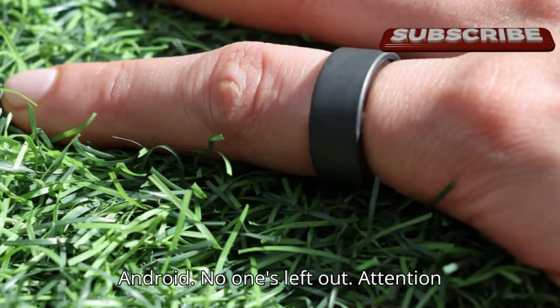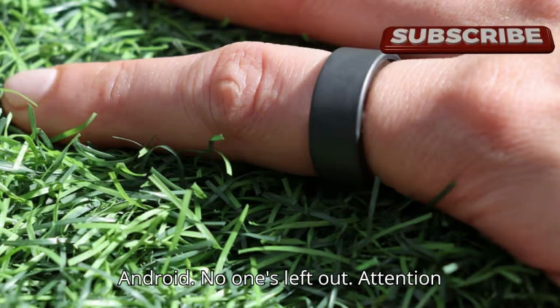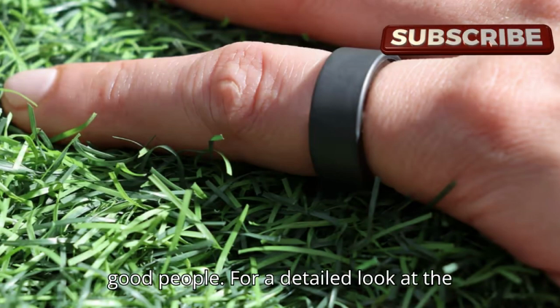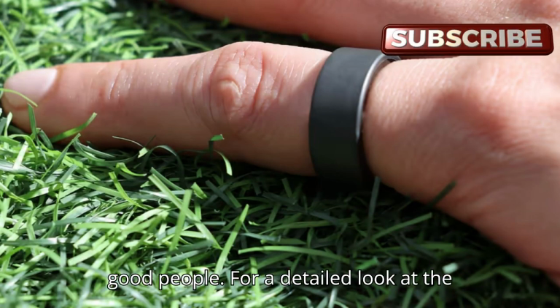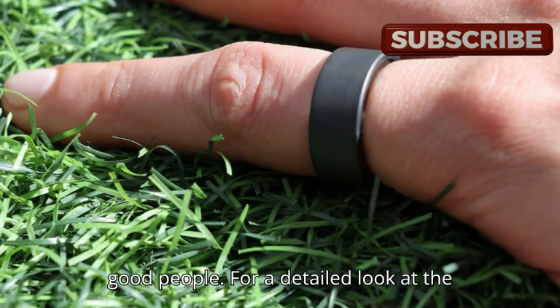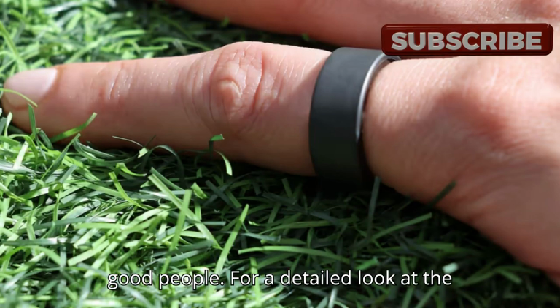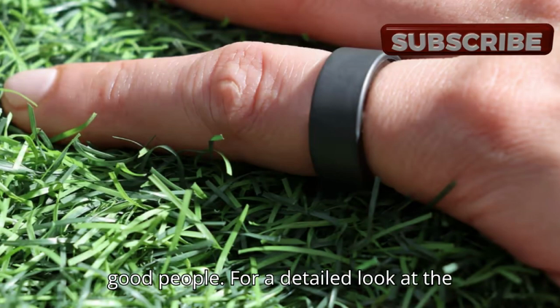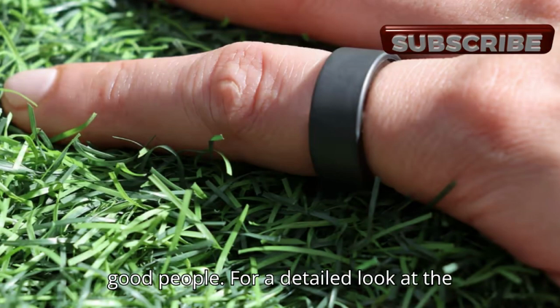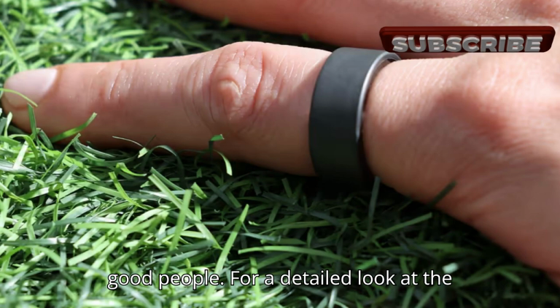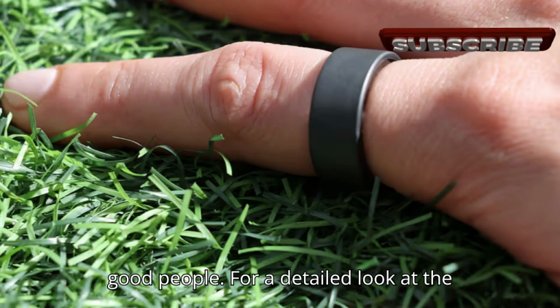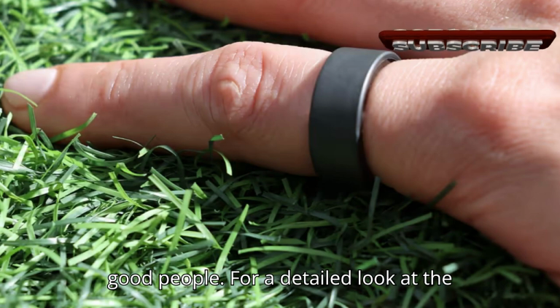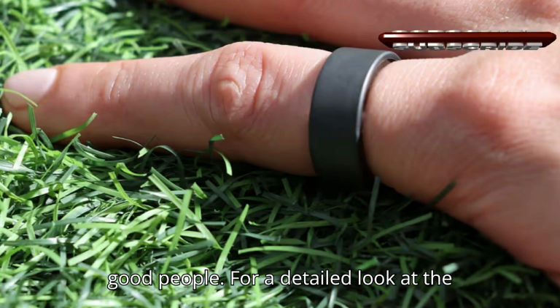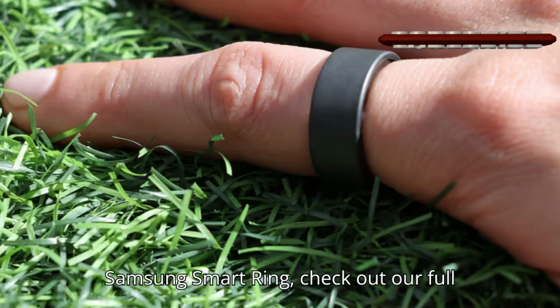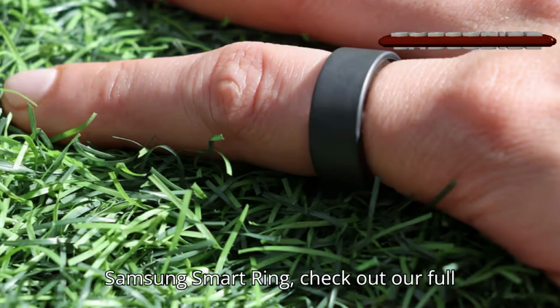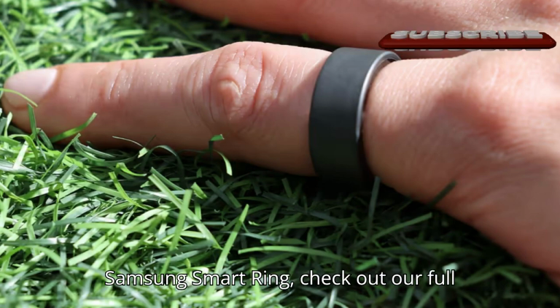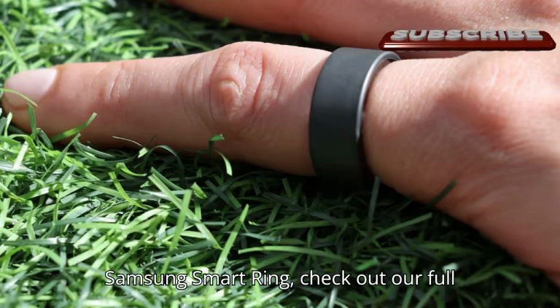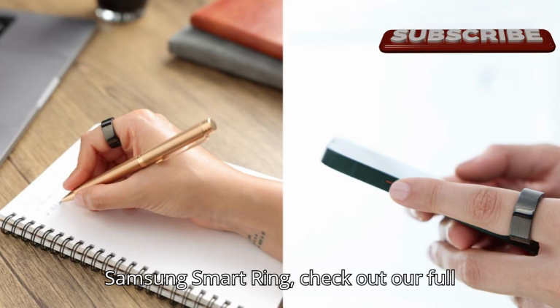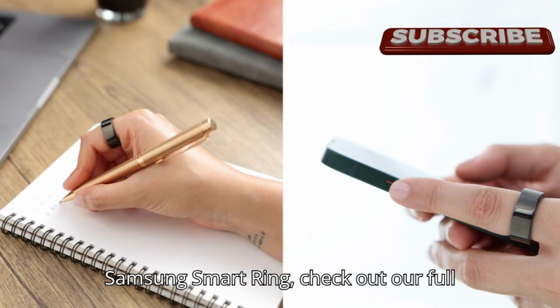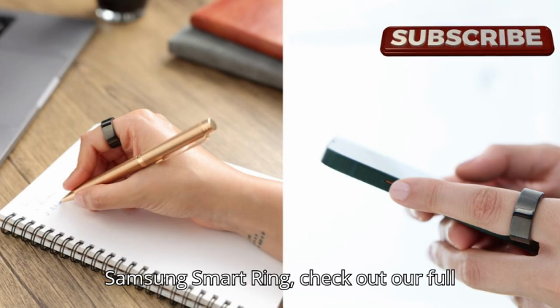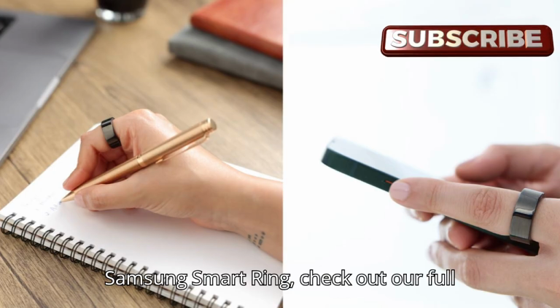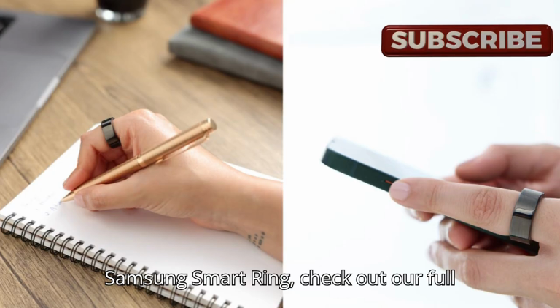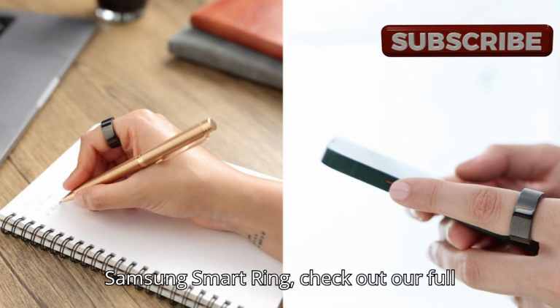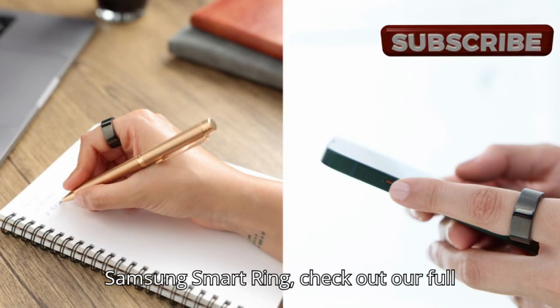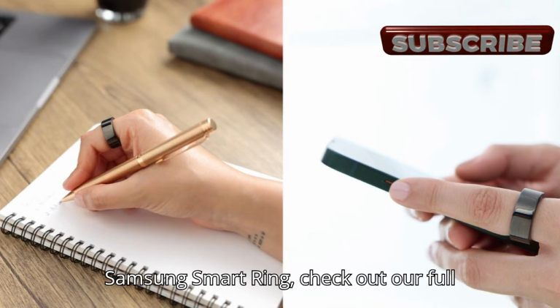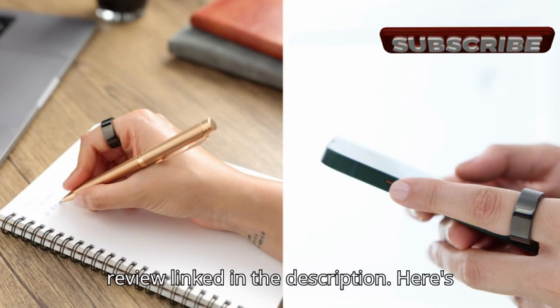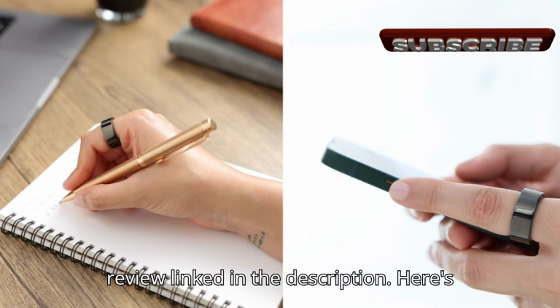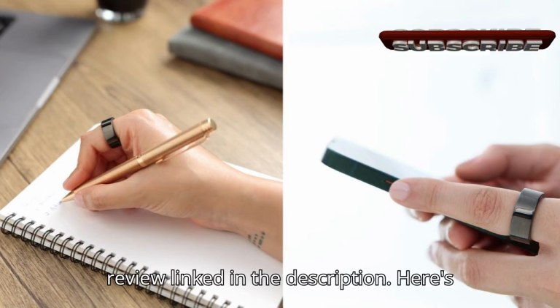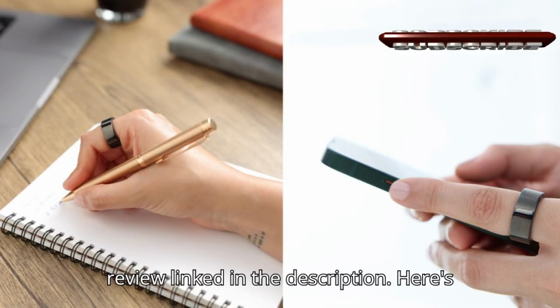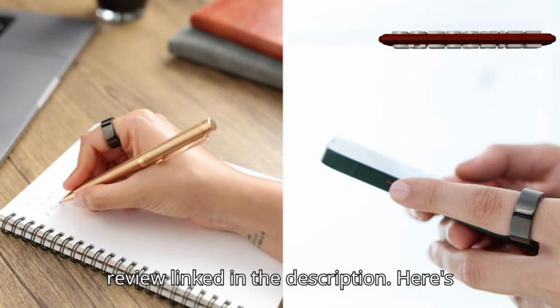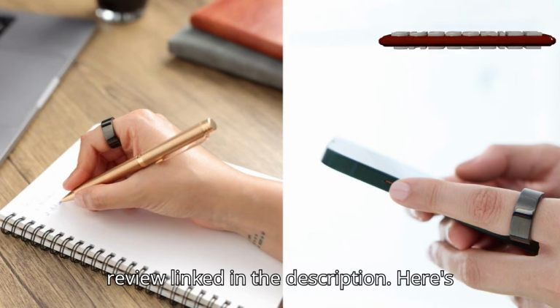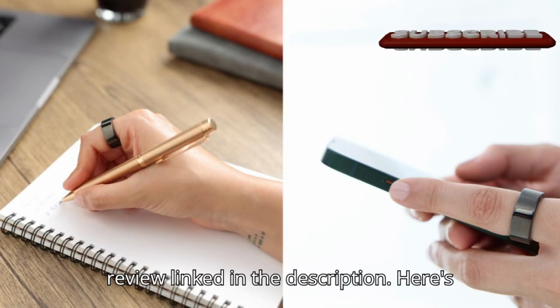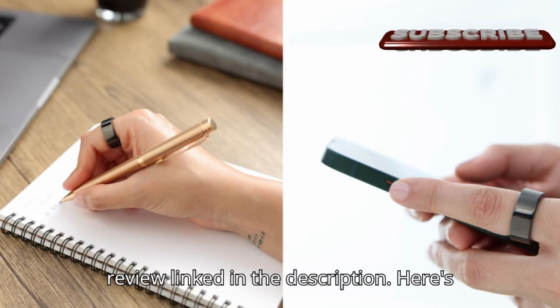For a detailed look at the Samsung Smart Ring, check out our full review linked in the description.